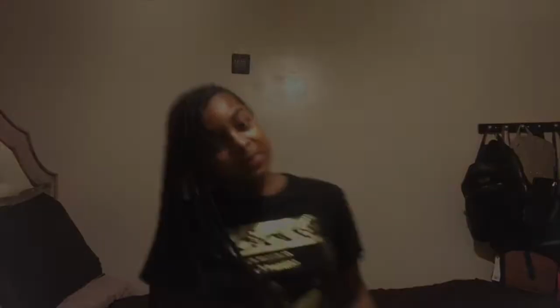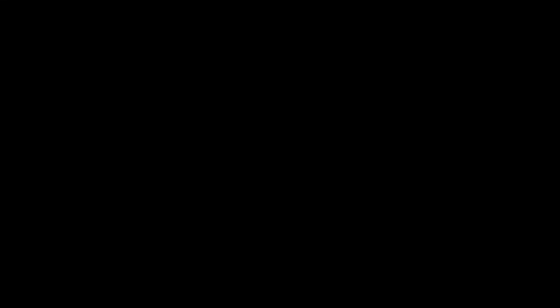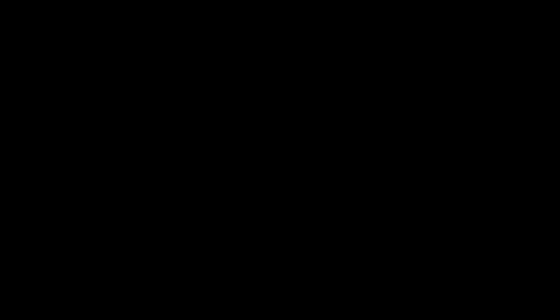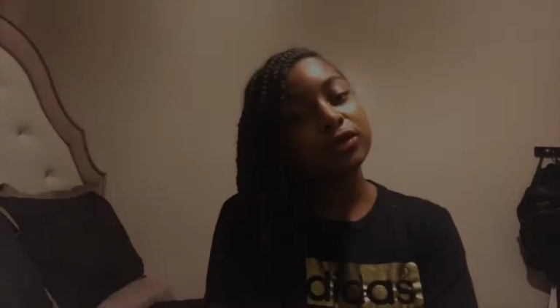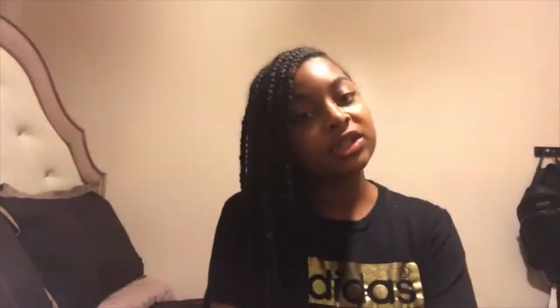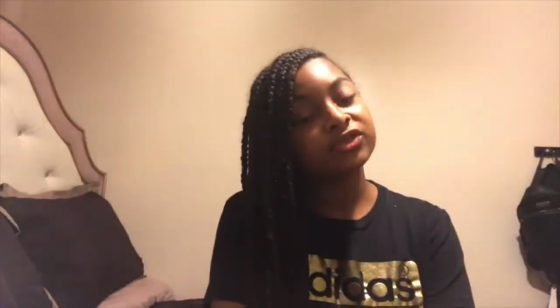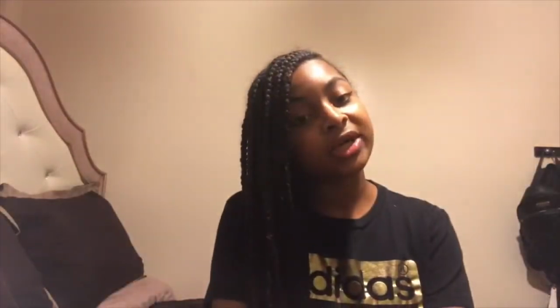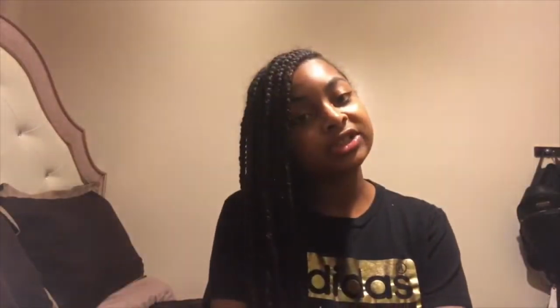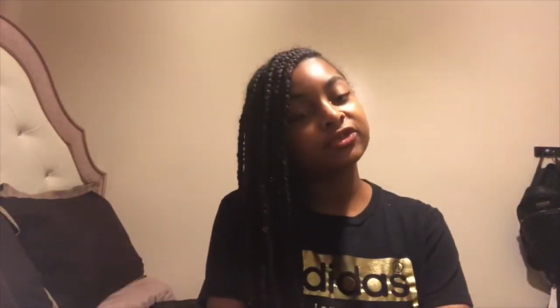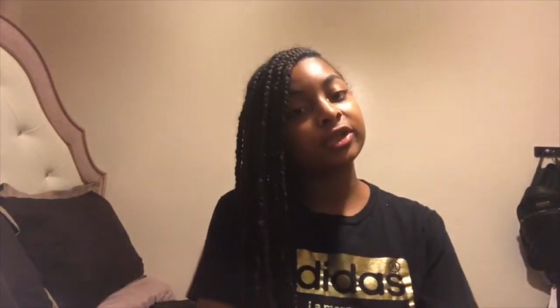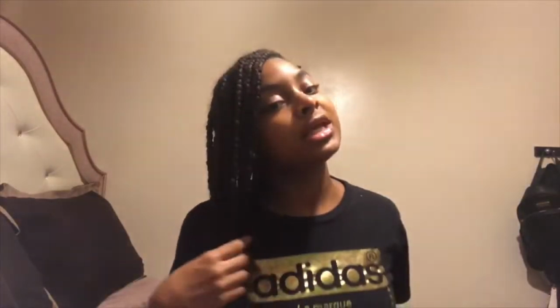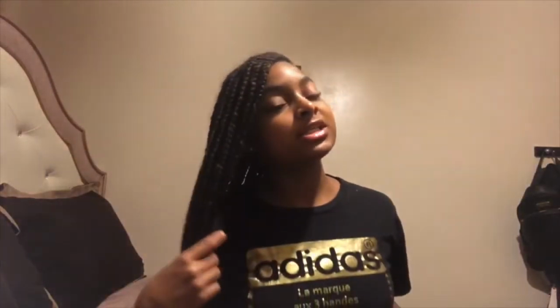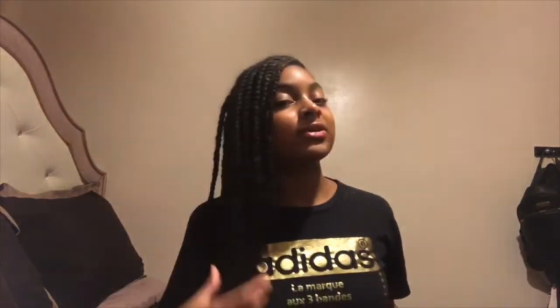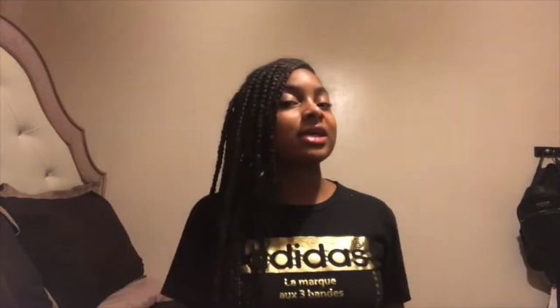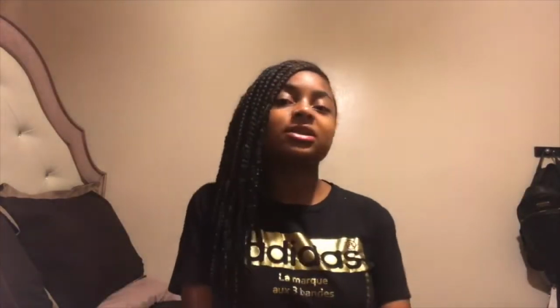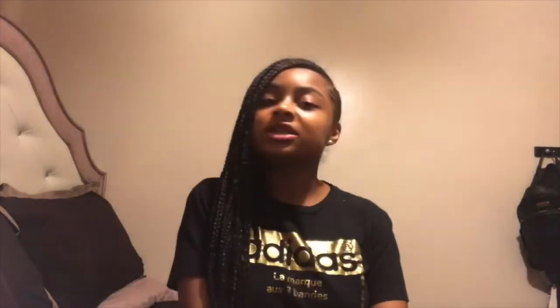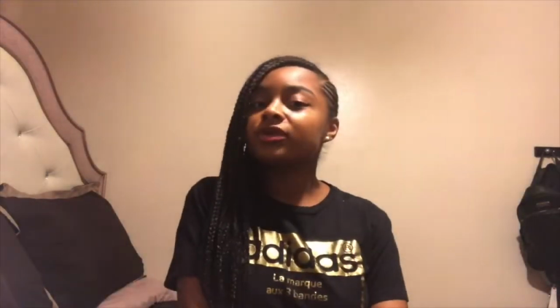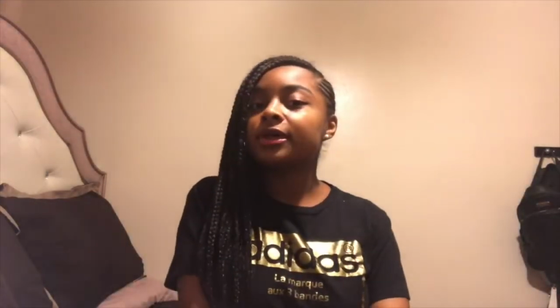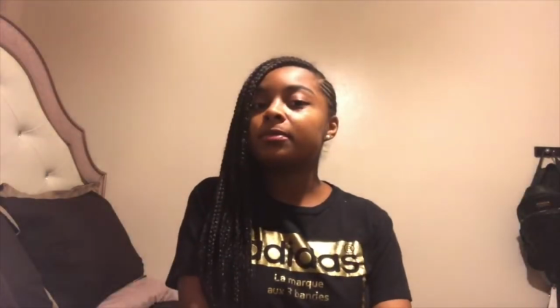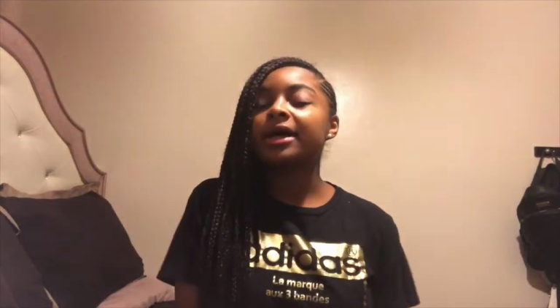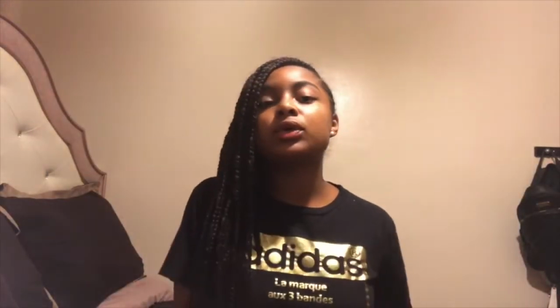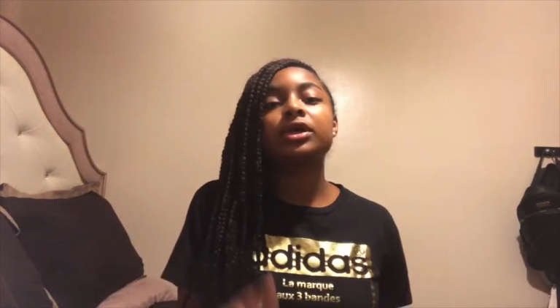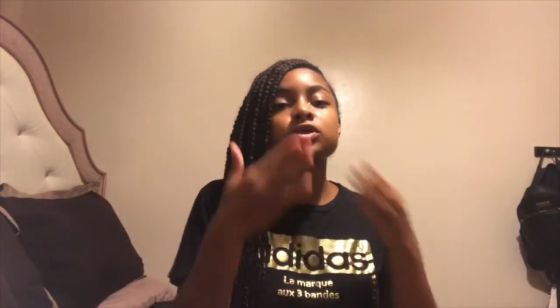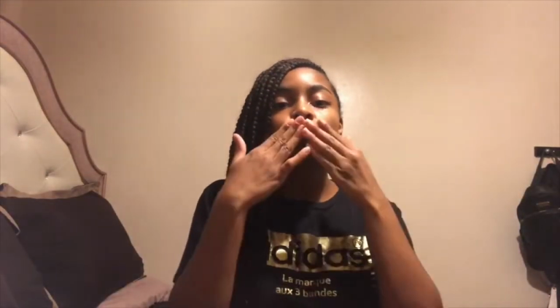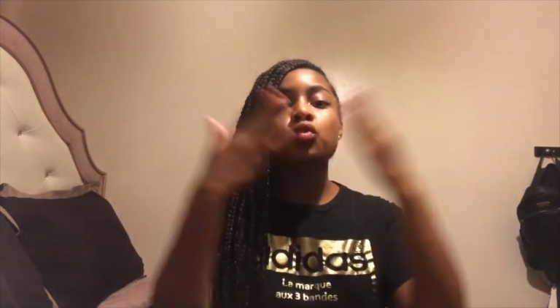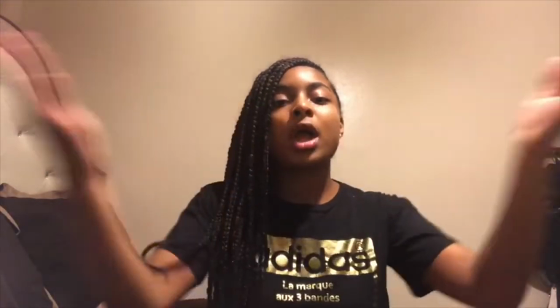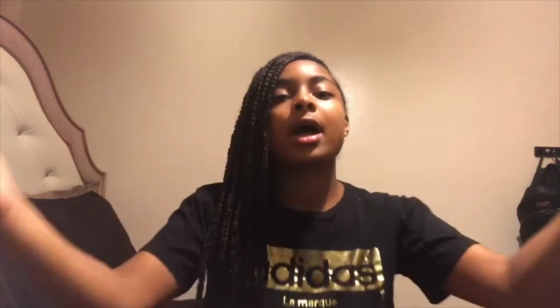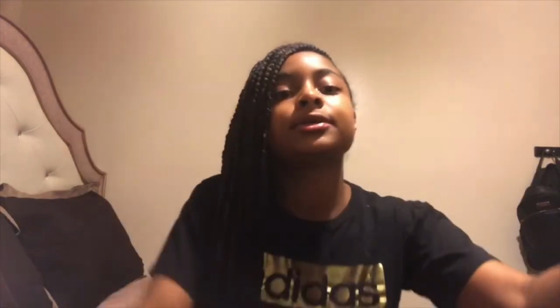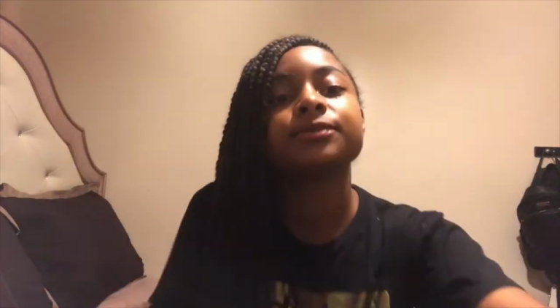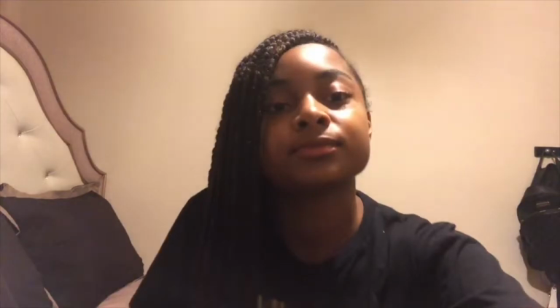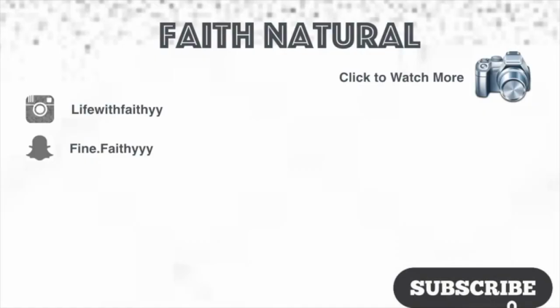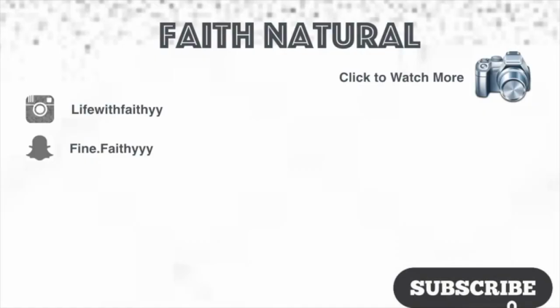Thank you queens for watching this video. See you guys in the next video — bye queens!